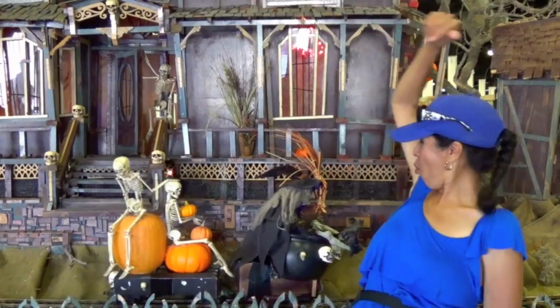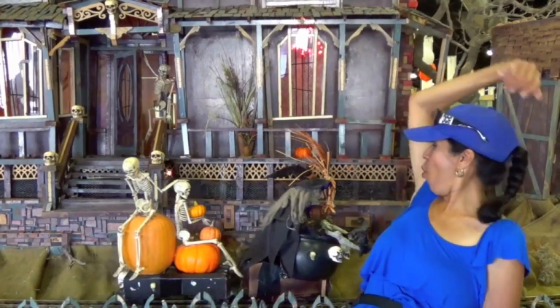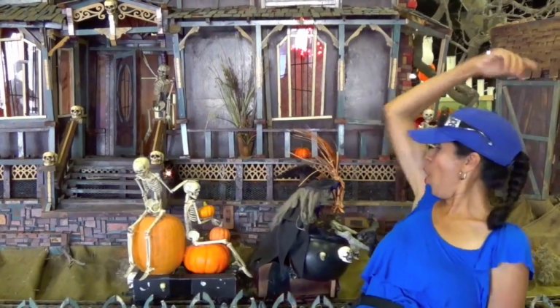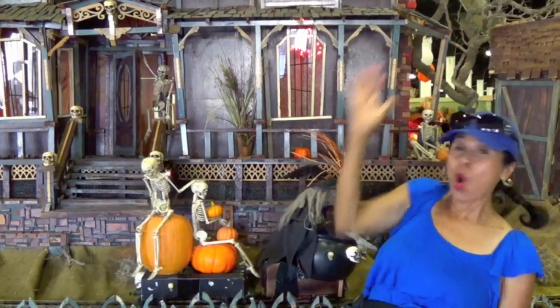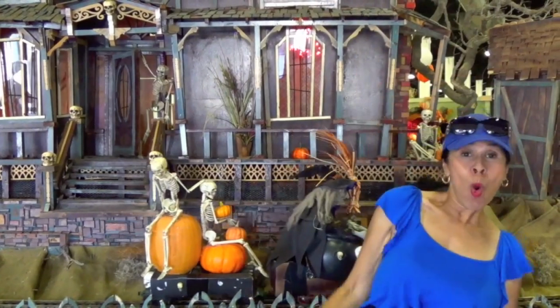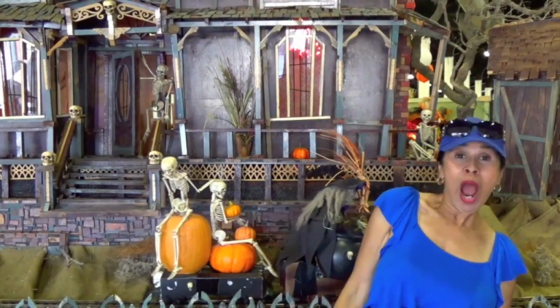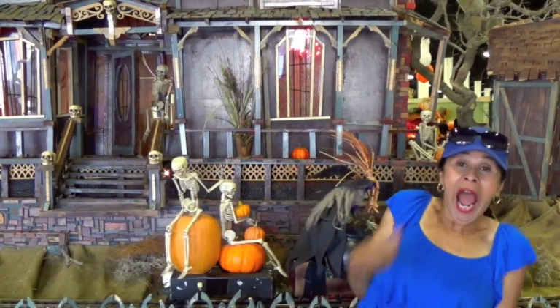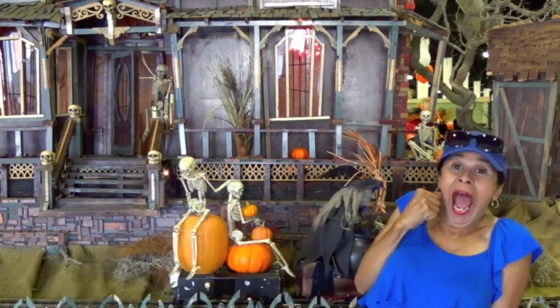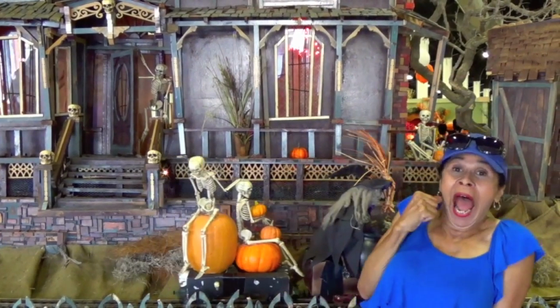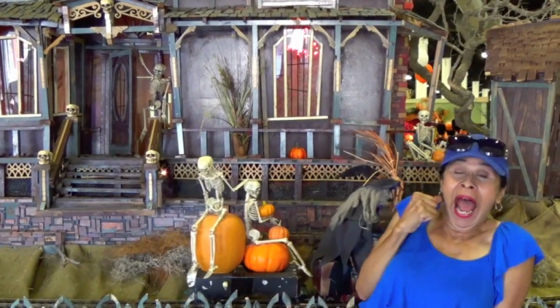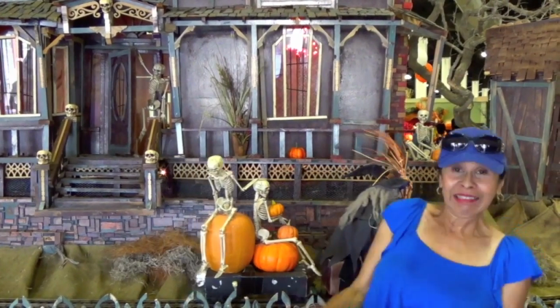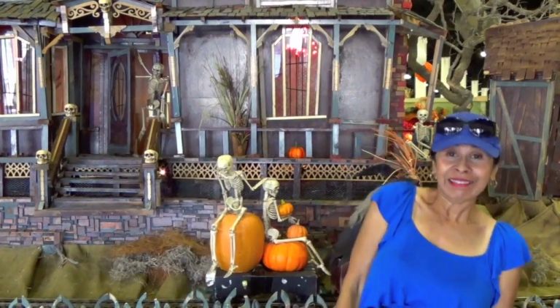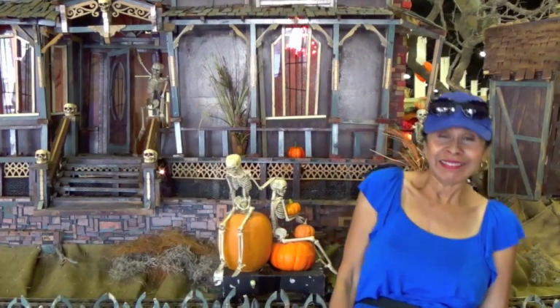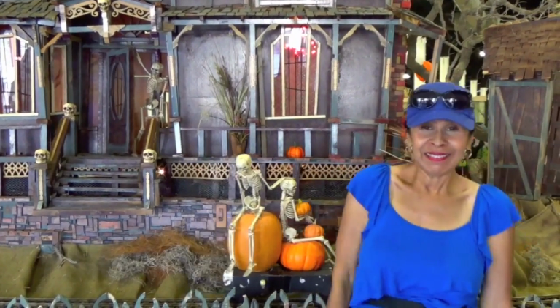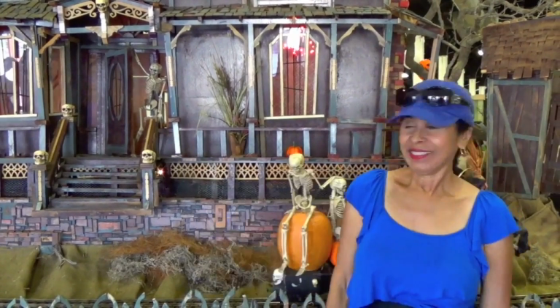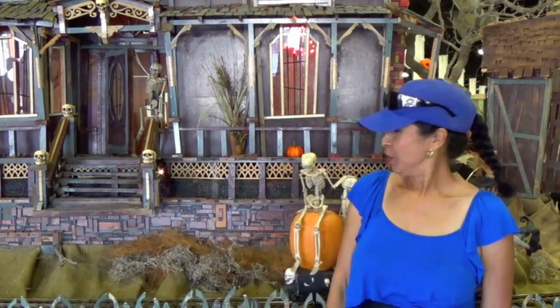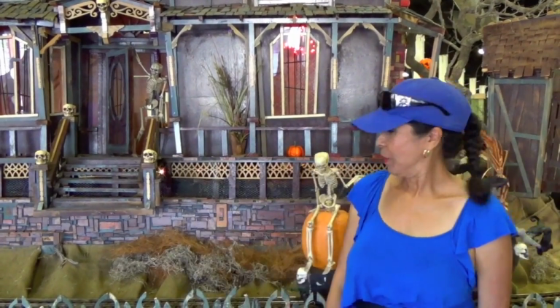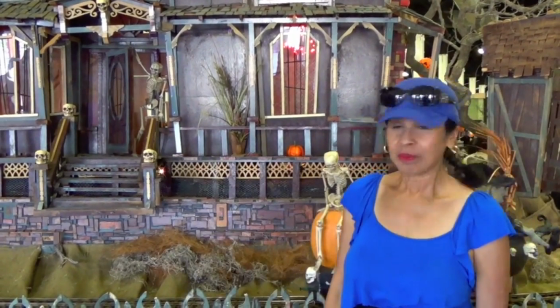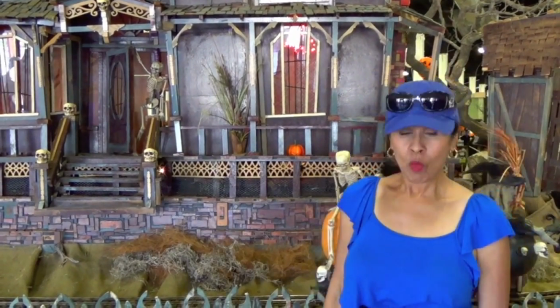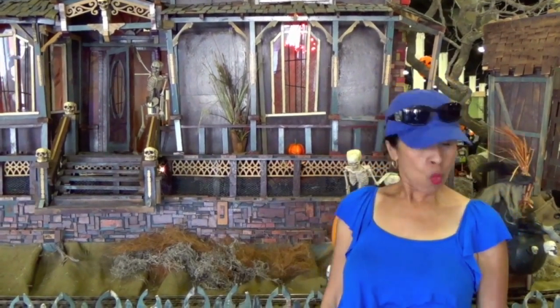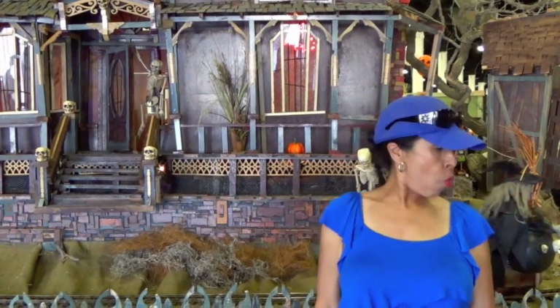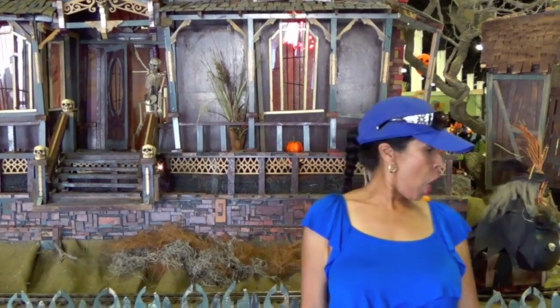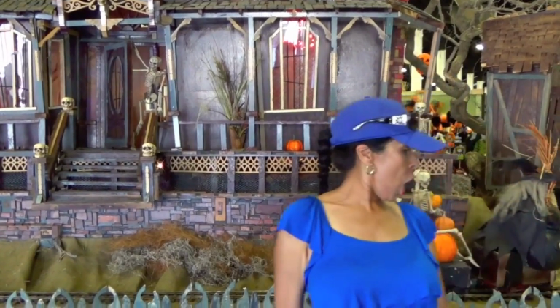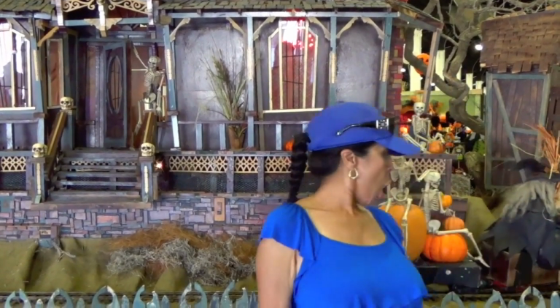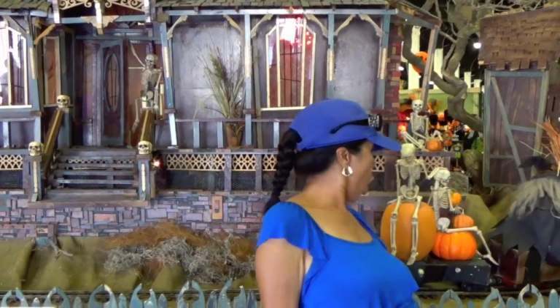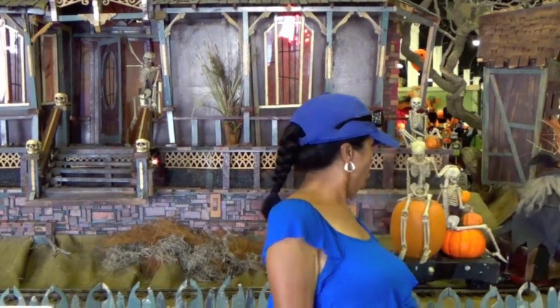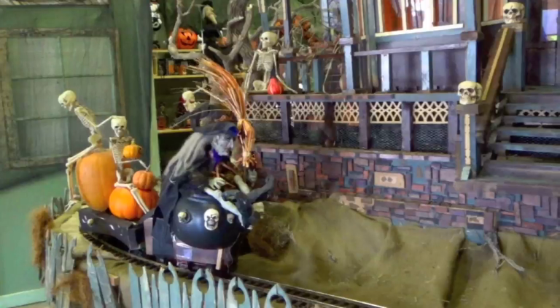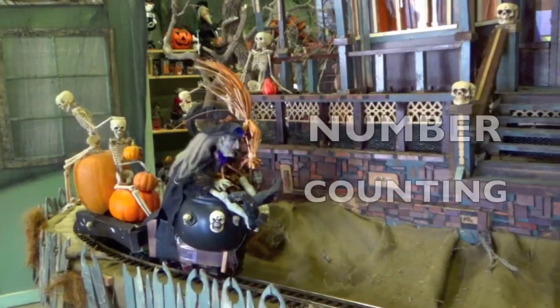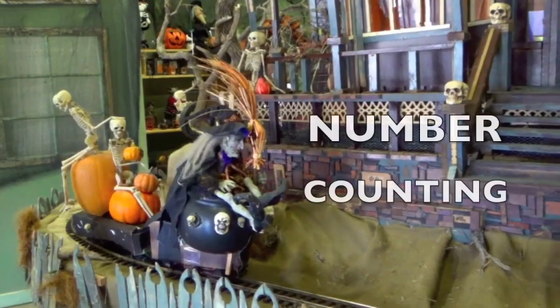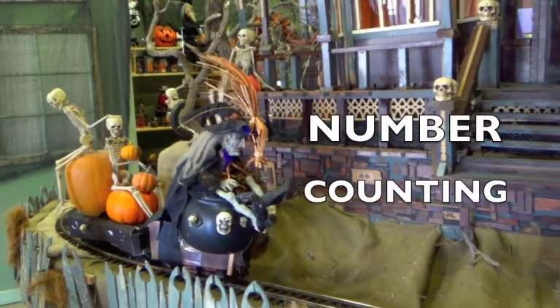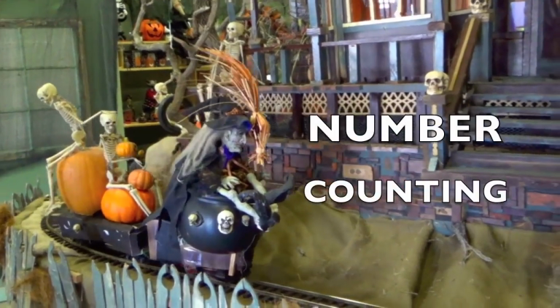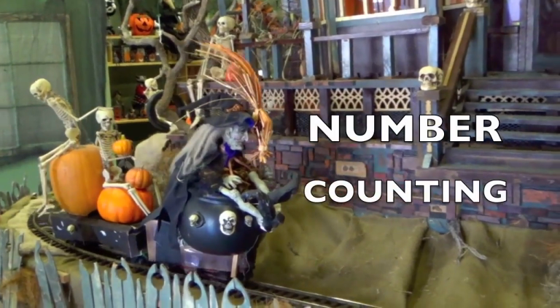Hi! Whoa! Let's do some fun number counting.